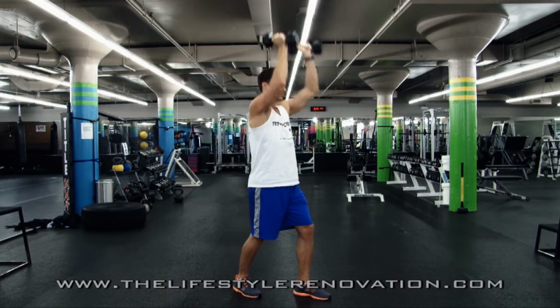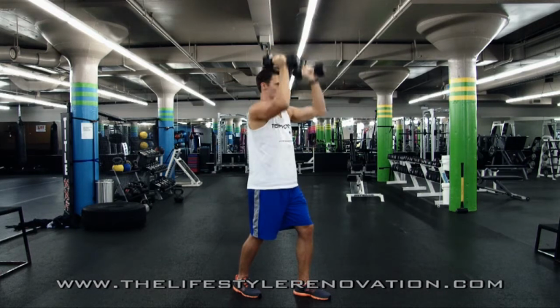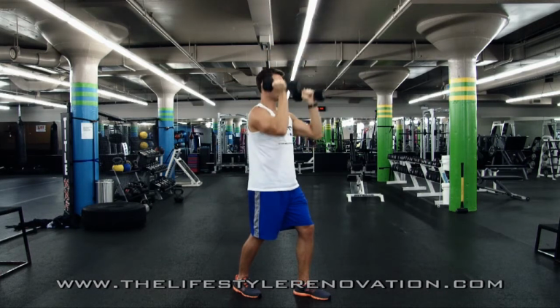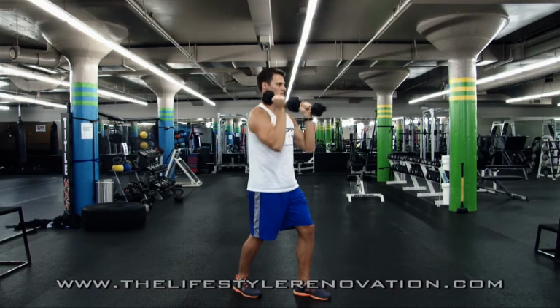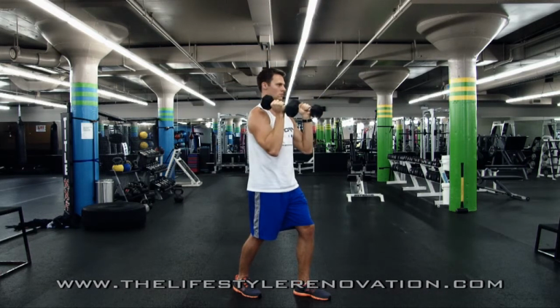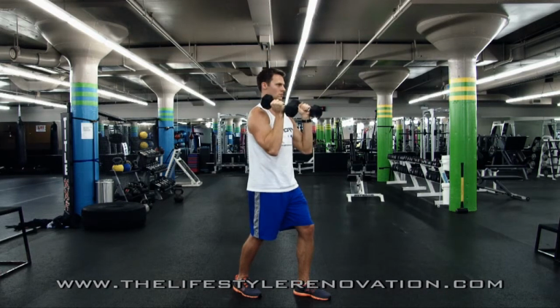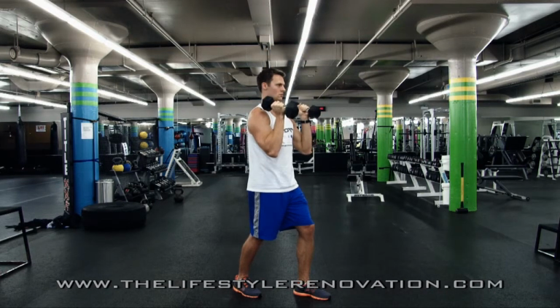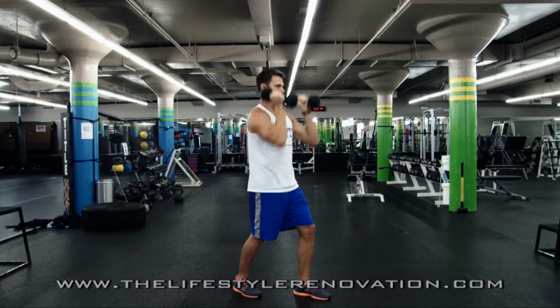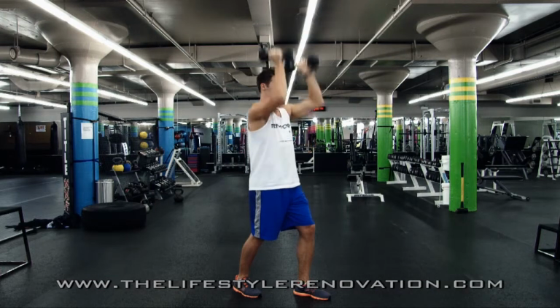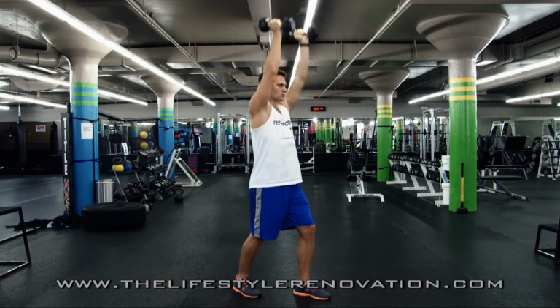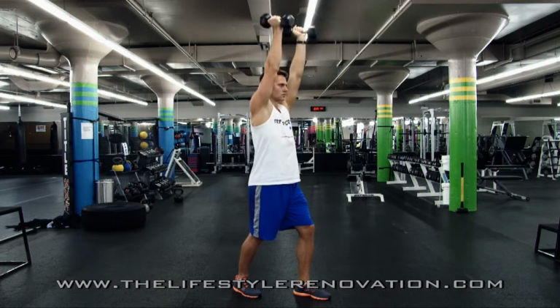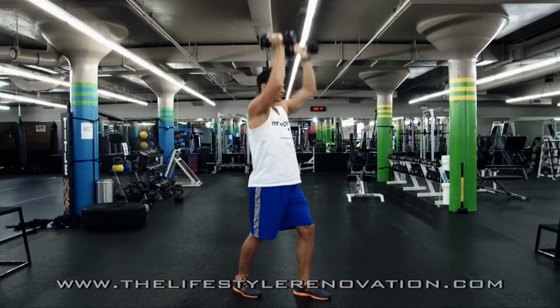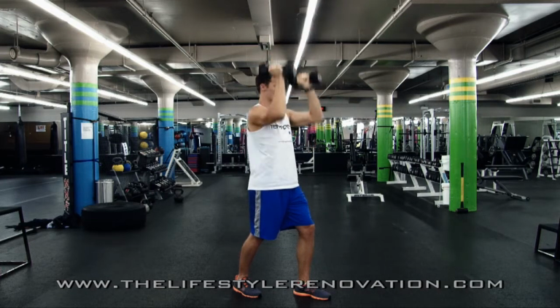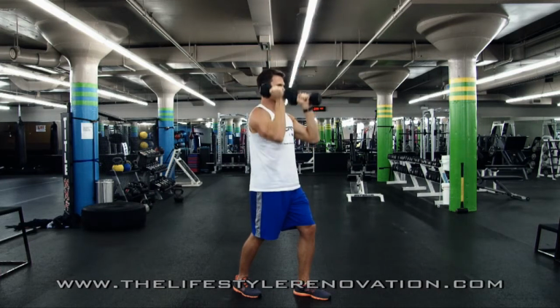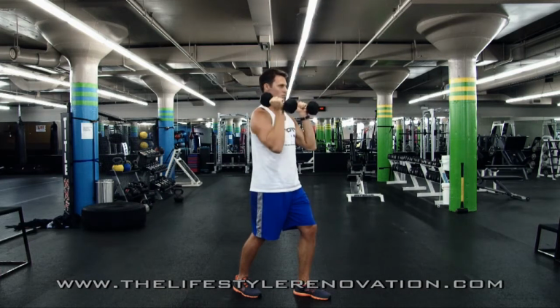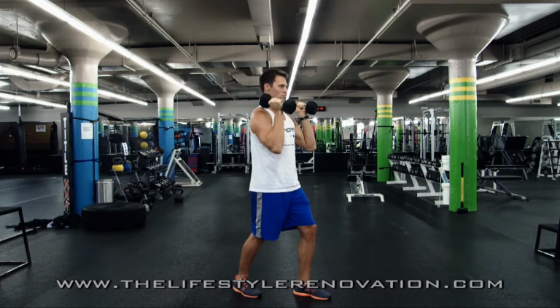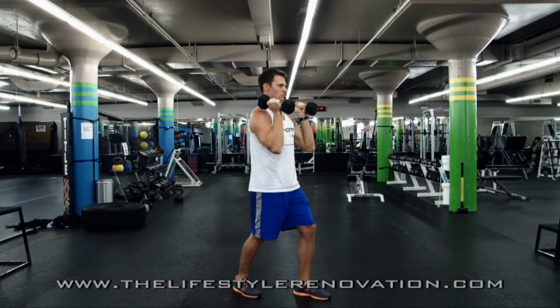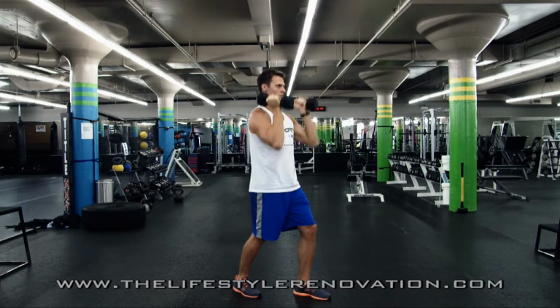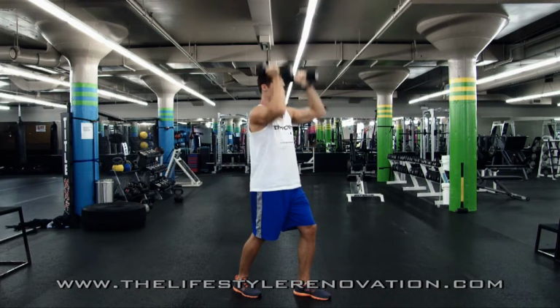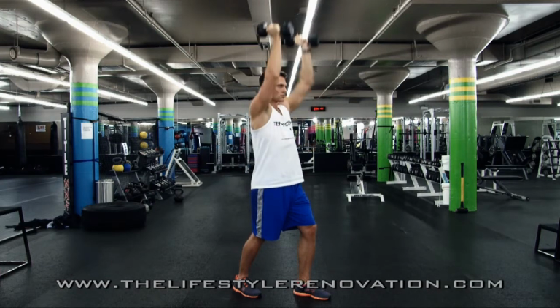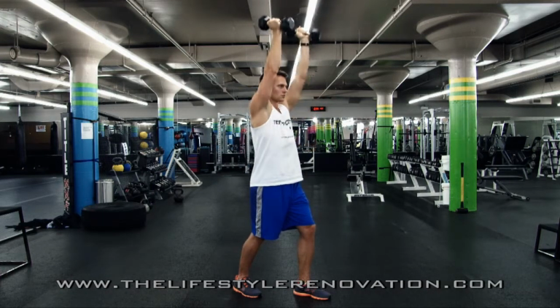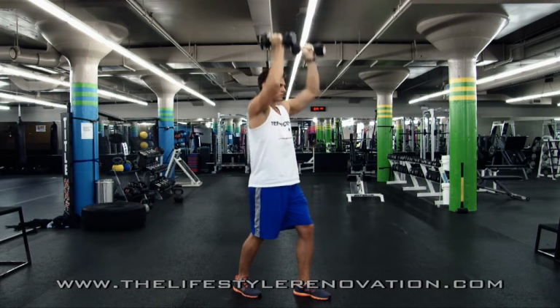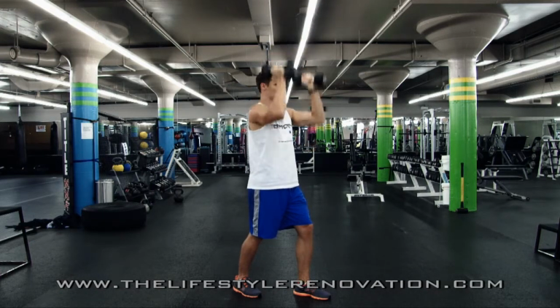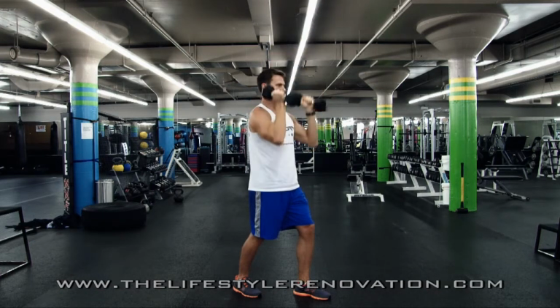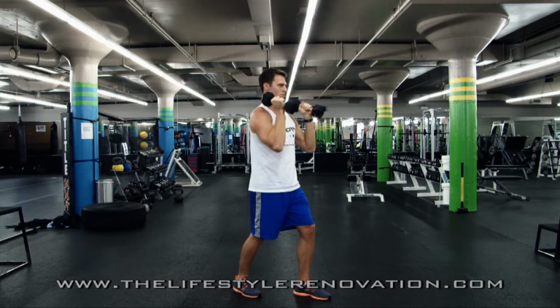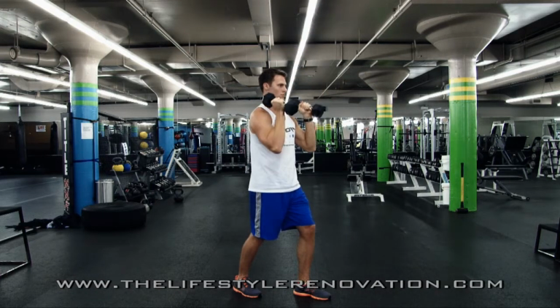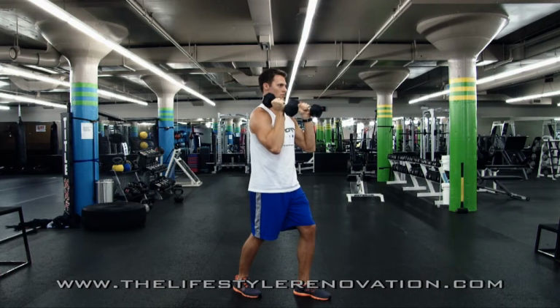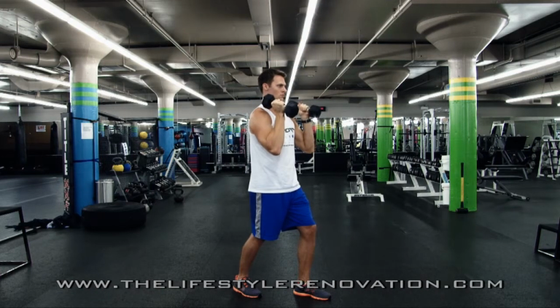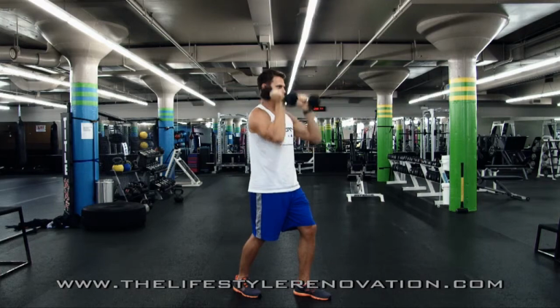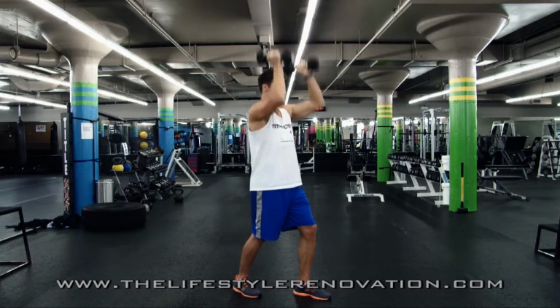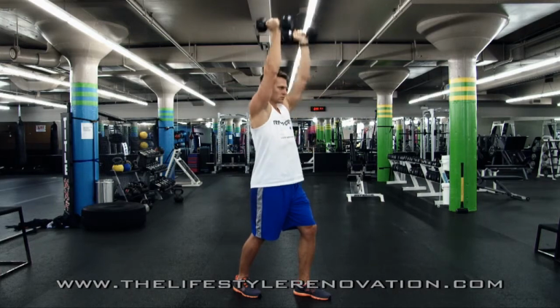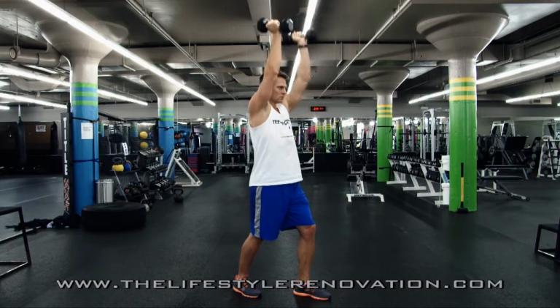Make sure the feet are staggered, abdominals tight, looking directly ahead. Standing Neutral Grip Dumbbell Shoulder Press.